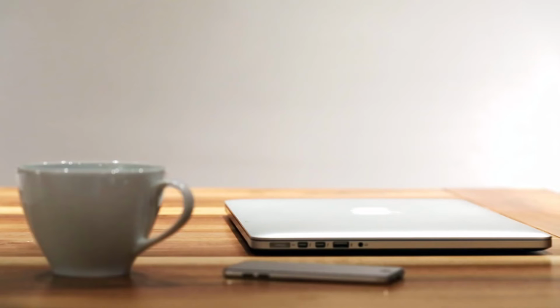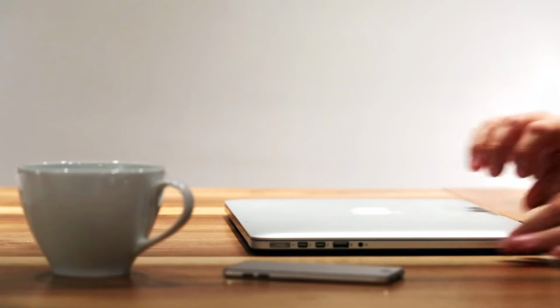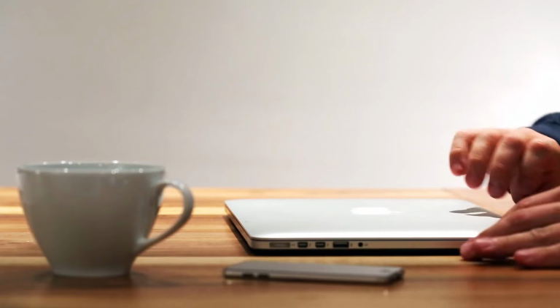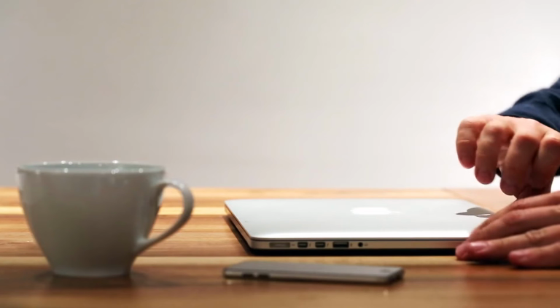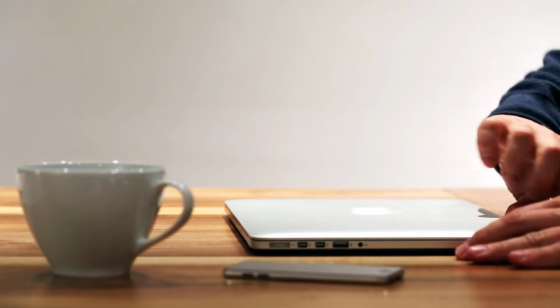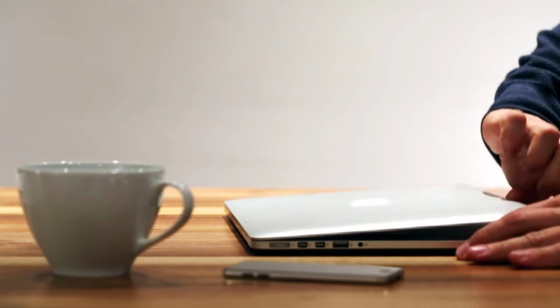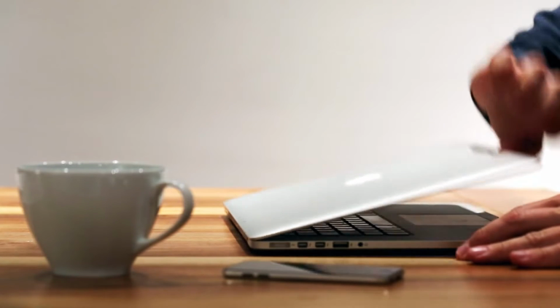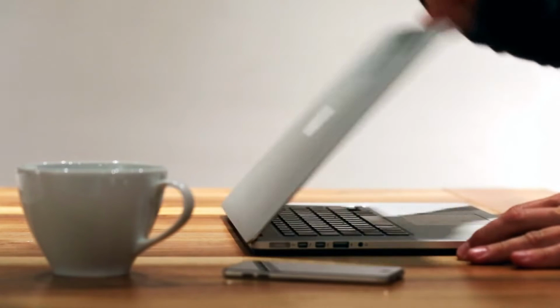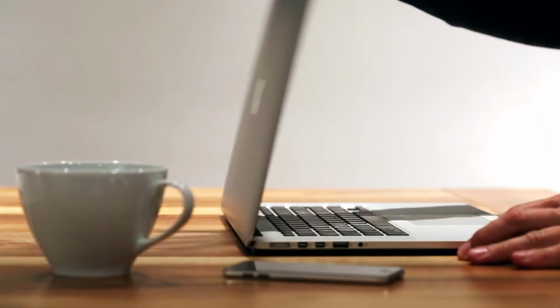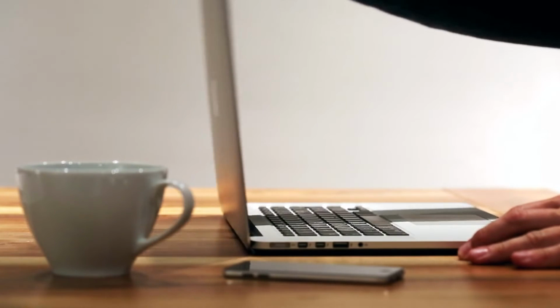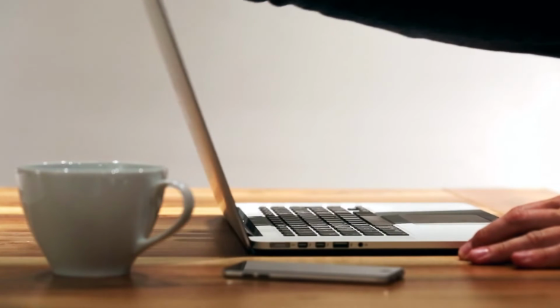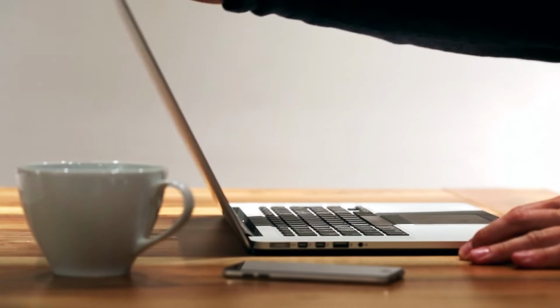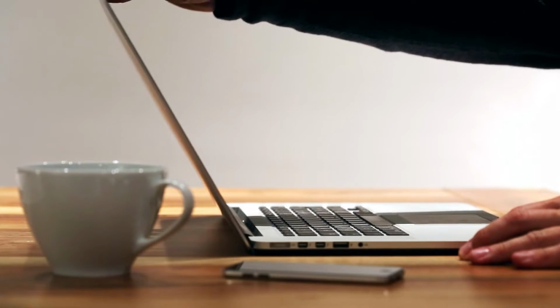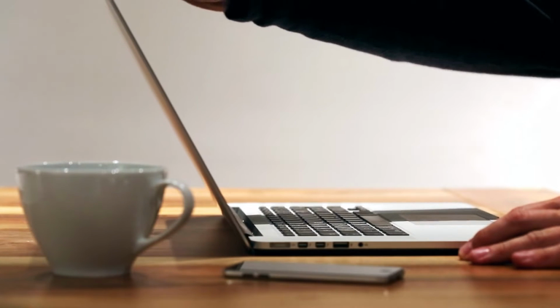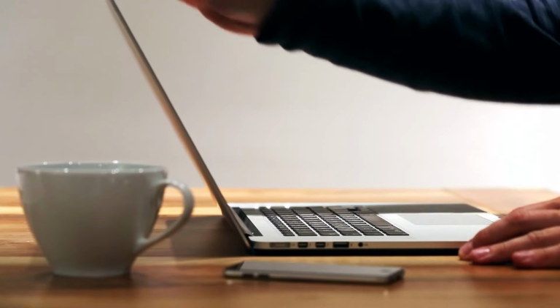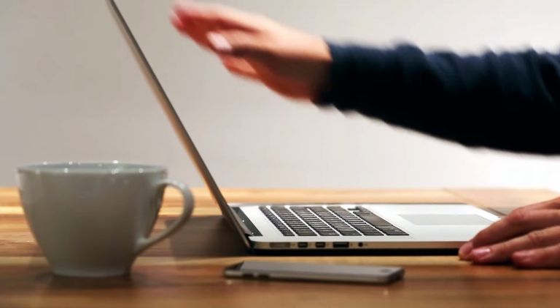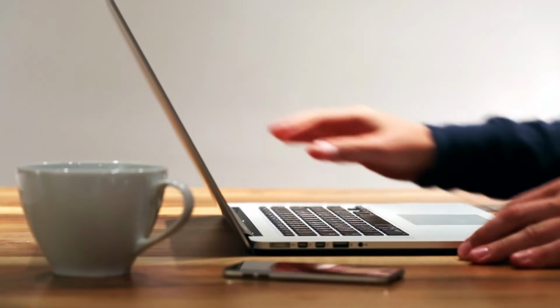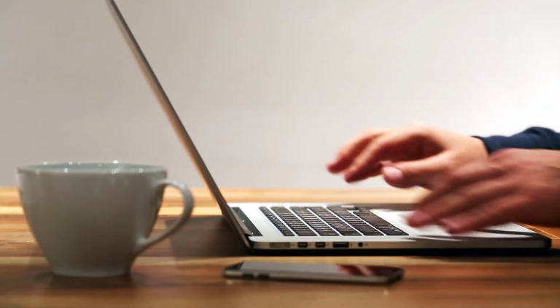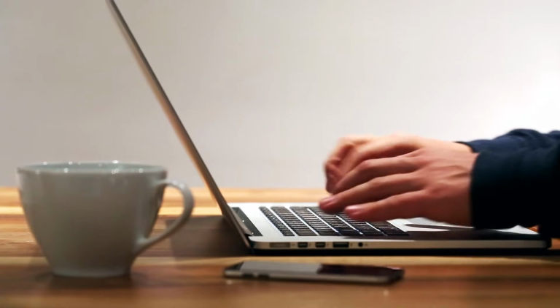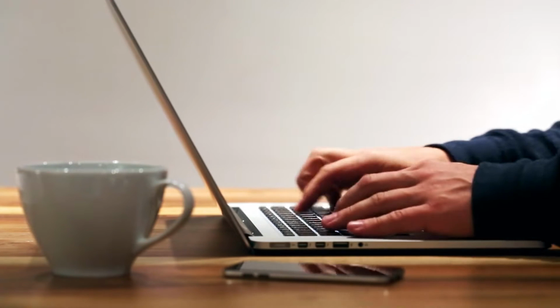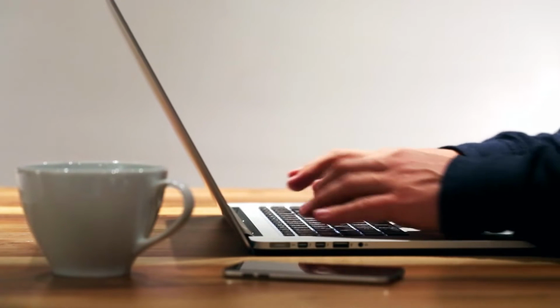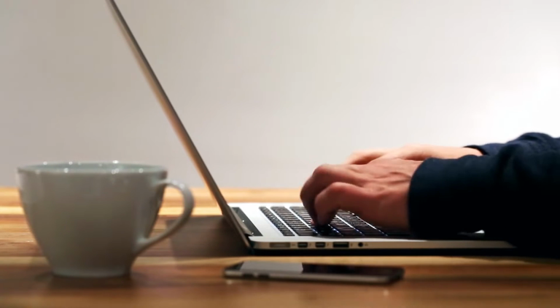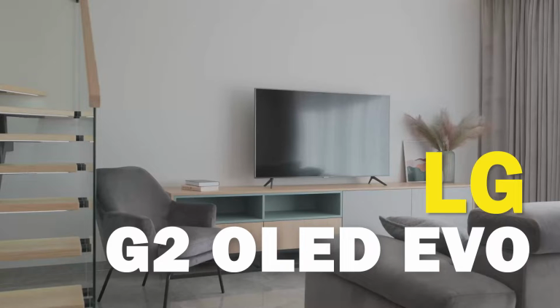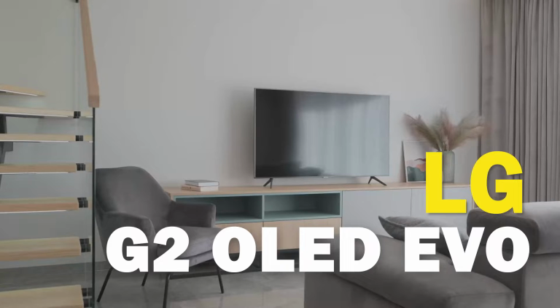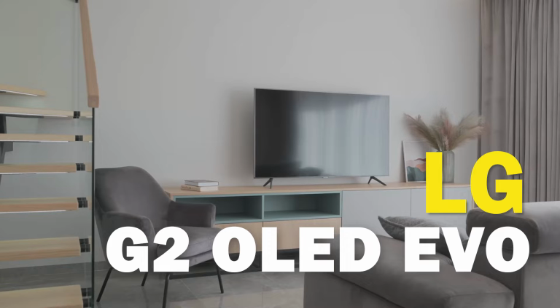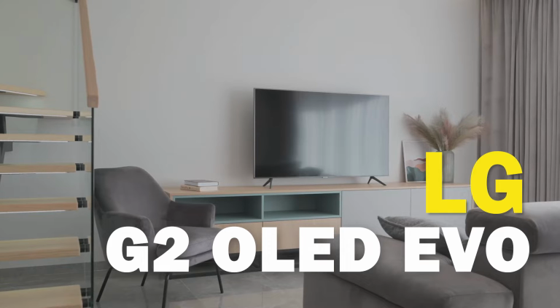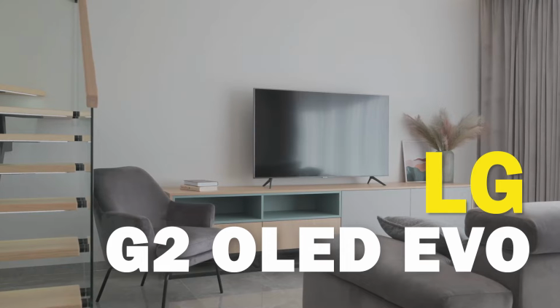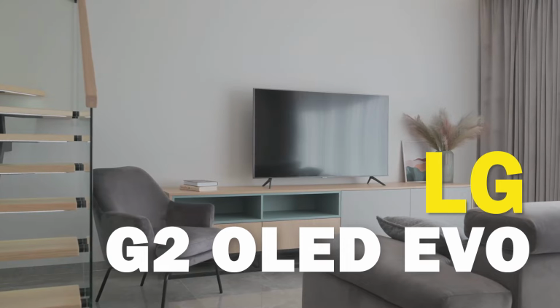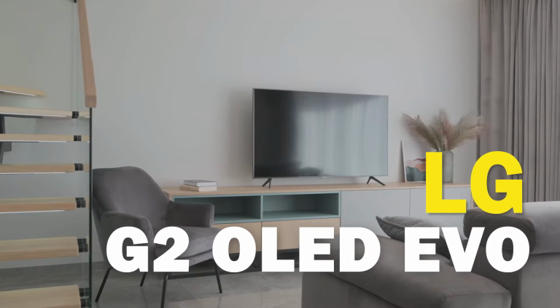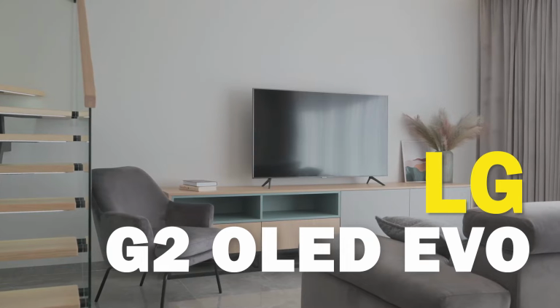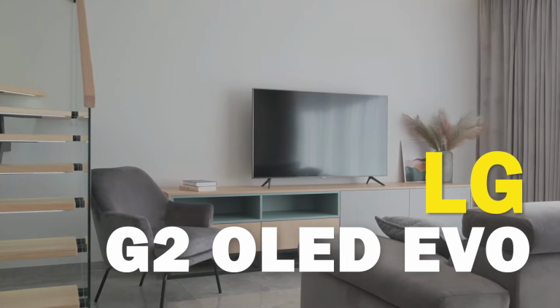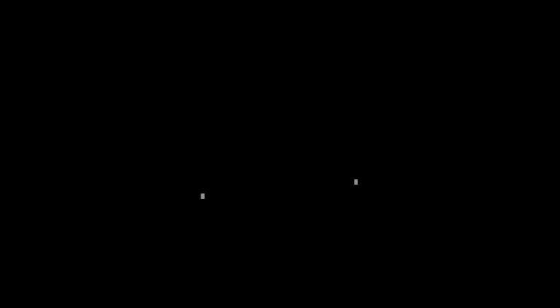Today's tech video, I'm going to show you guys how to use Apple AirPlay on your new G2 OLED Evo.